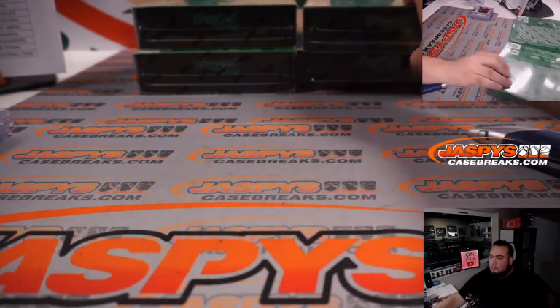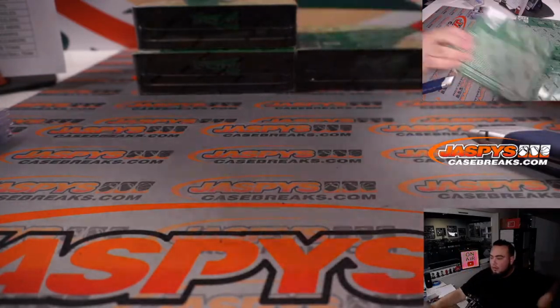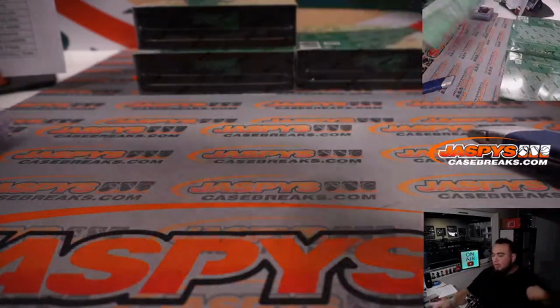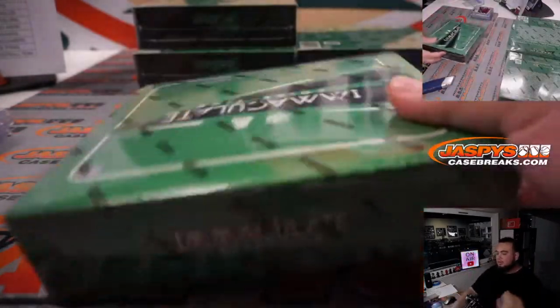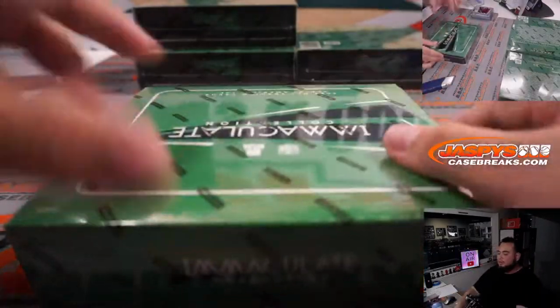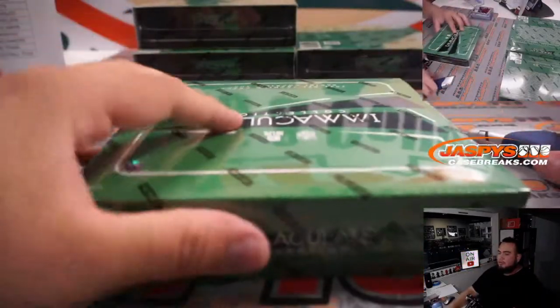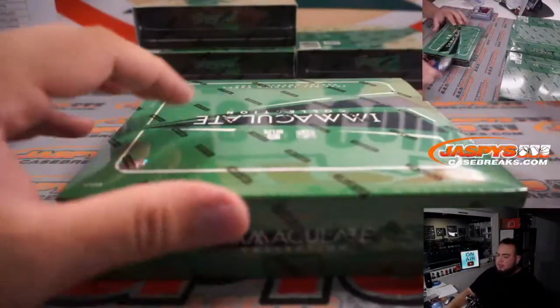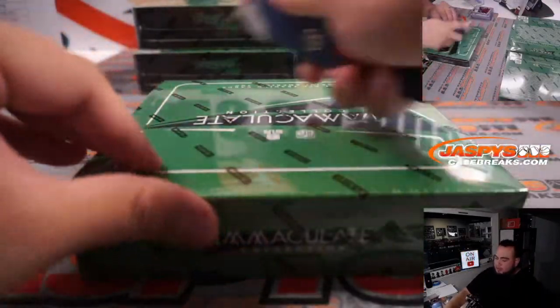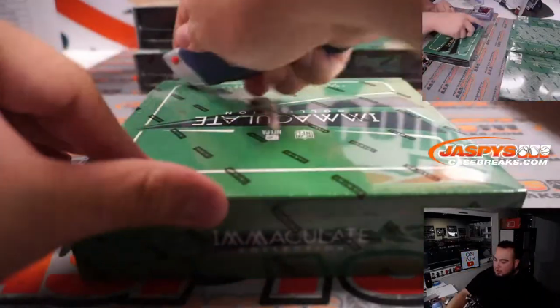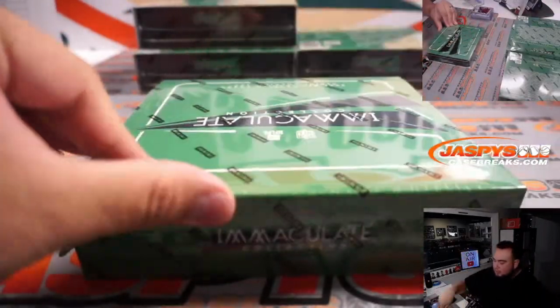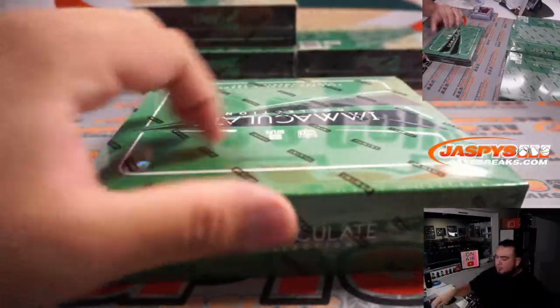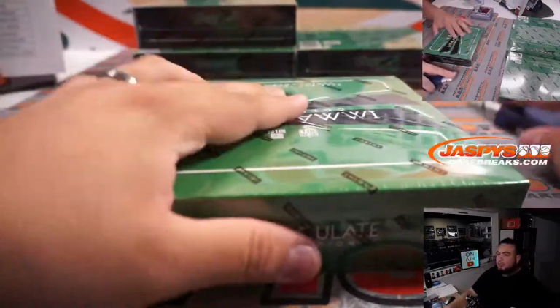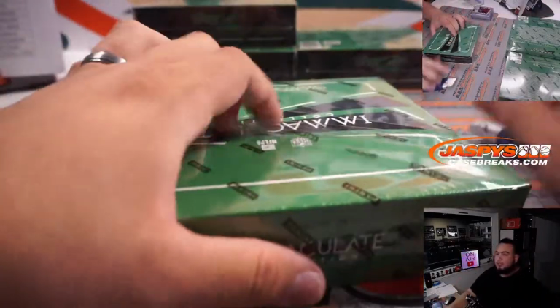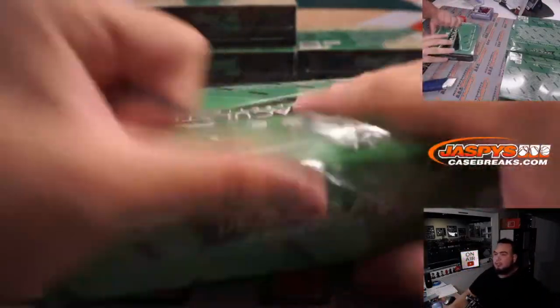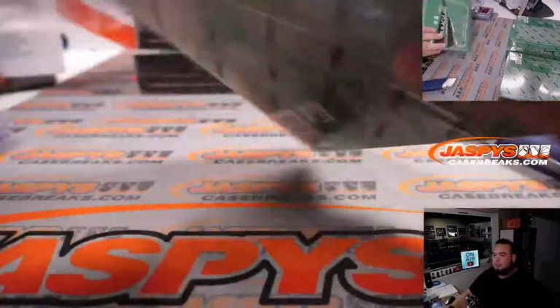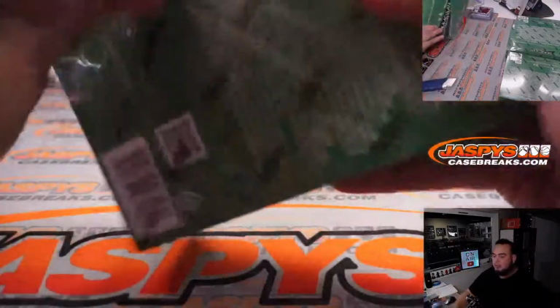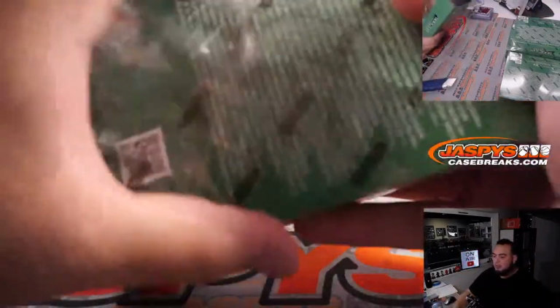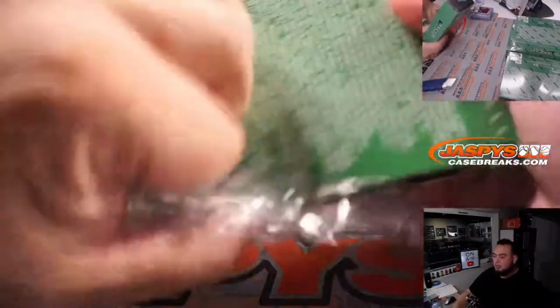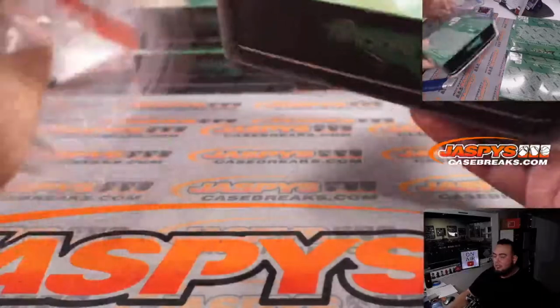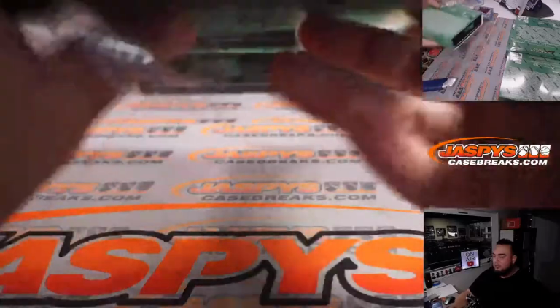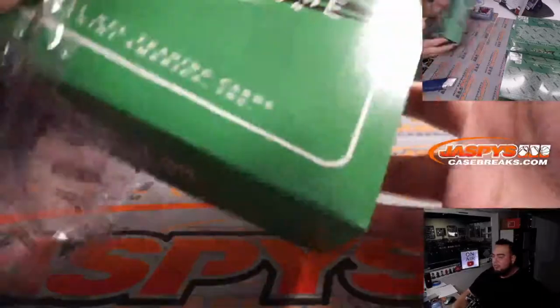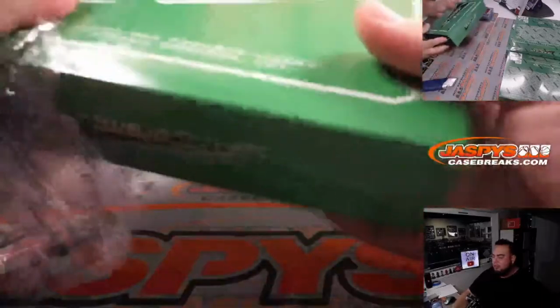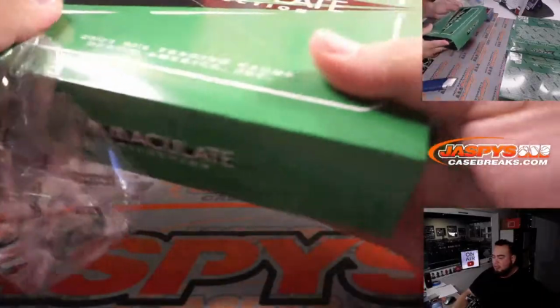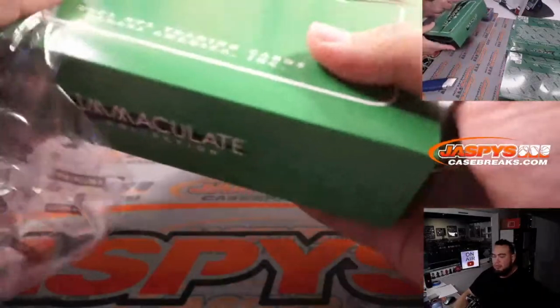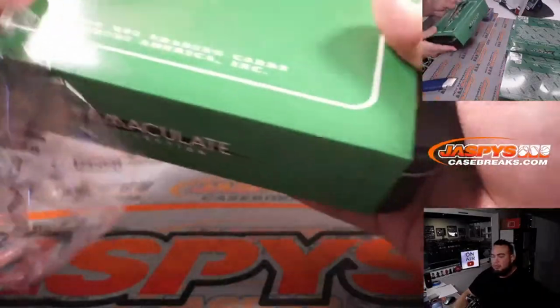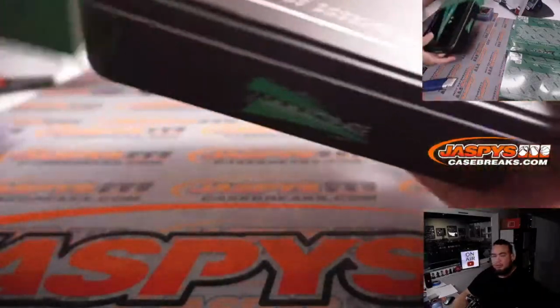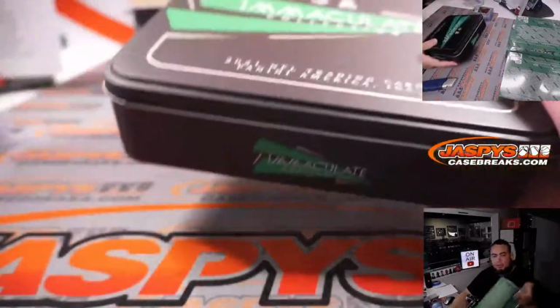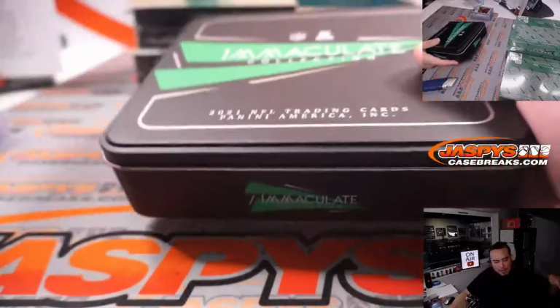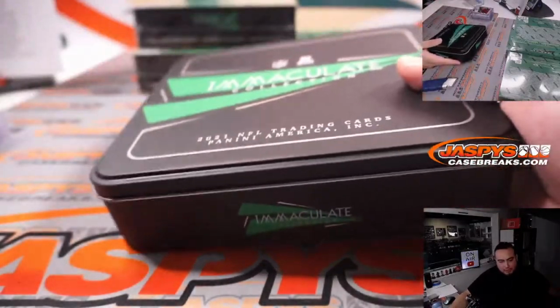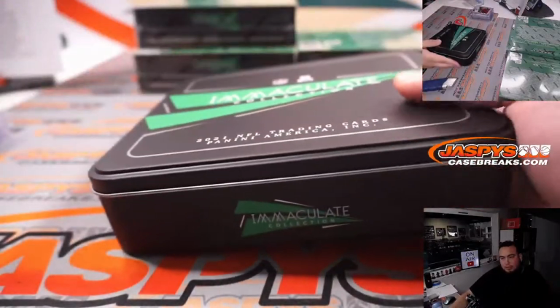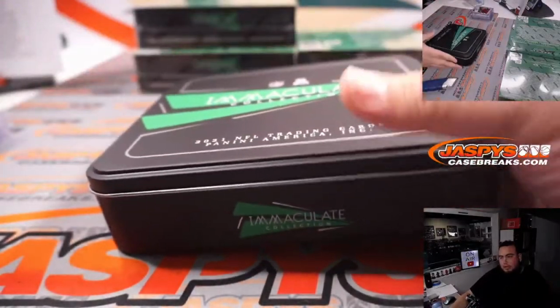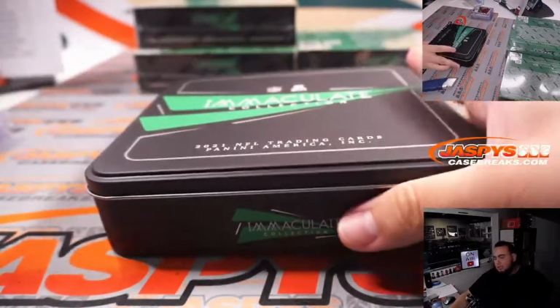Alright guys, so far so good — couple good boxes. Let's heat up even more. This would be halfway through the case now.